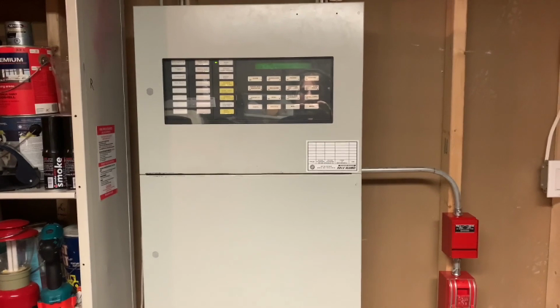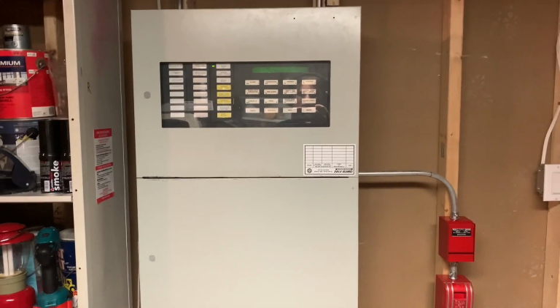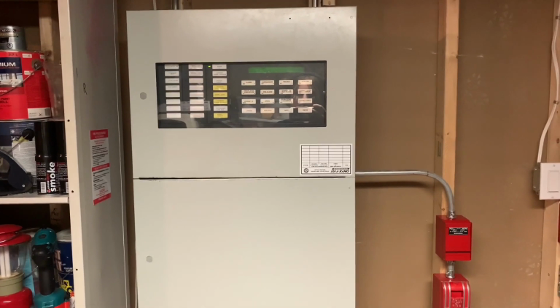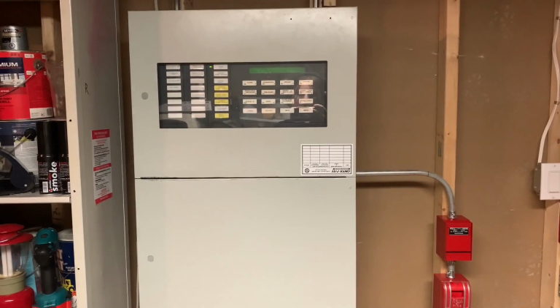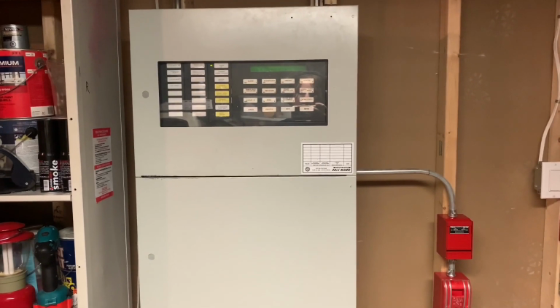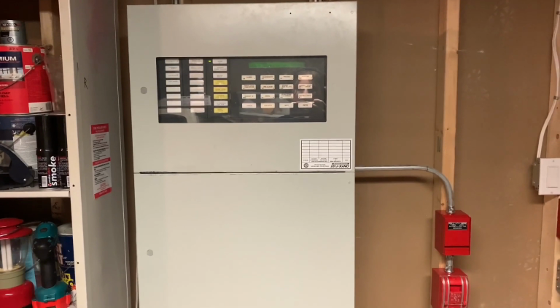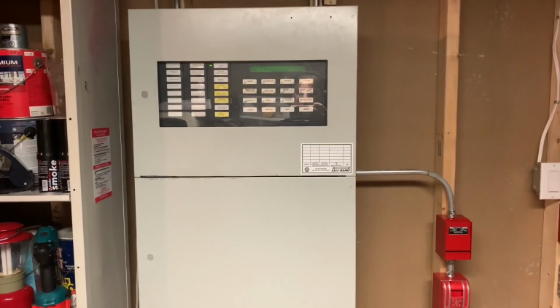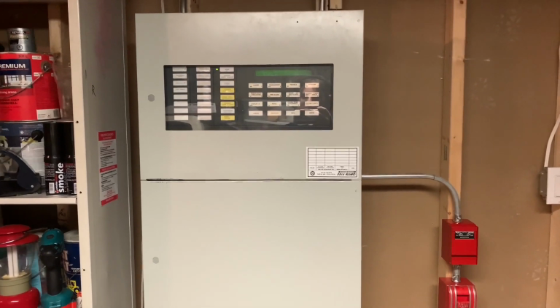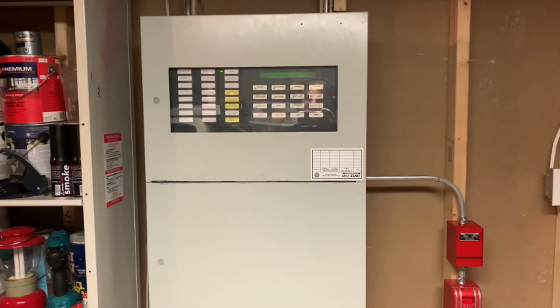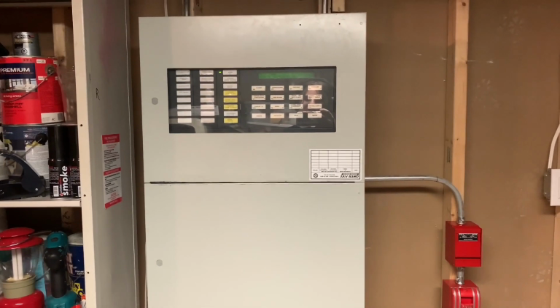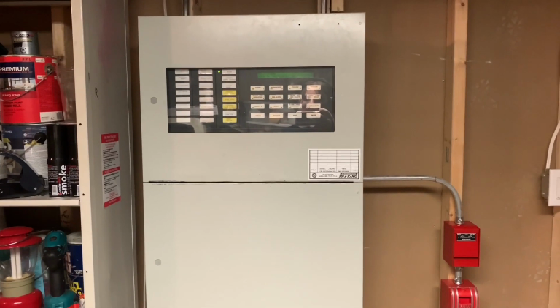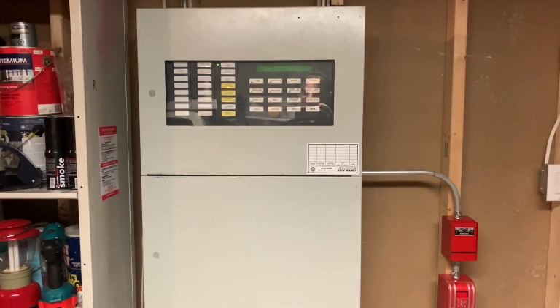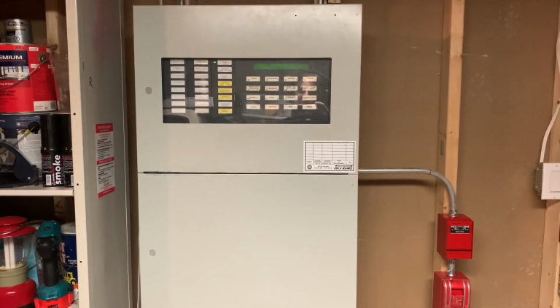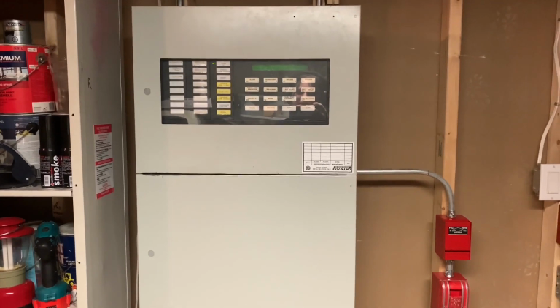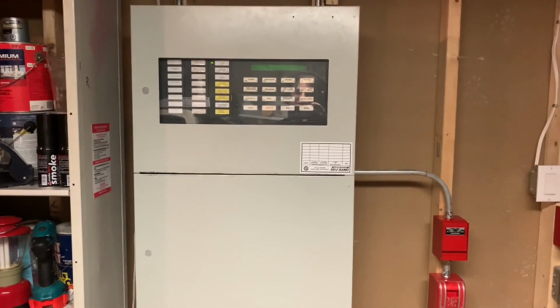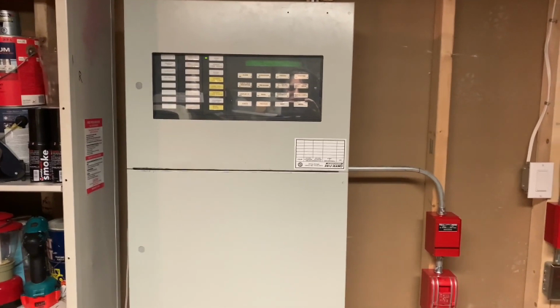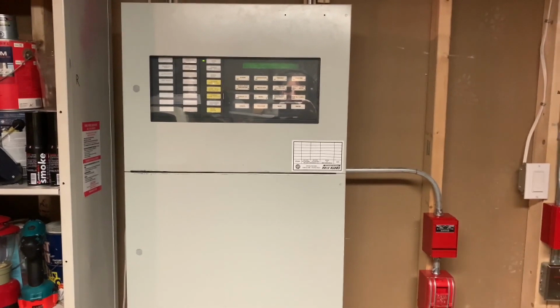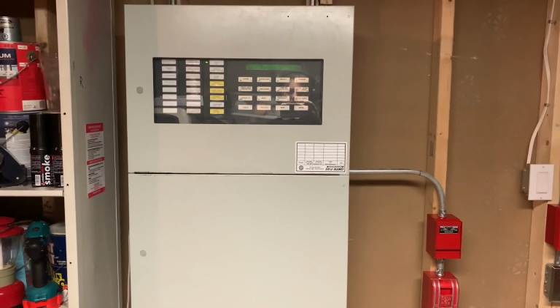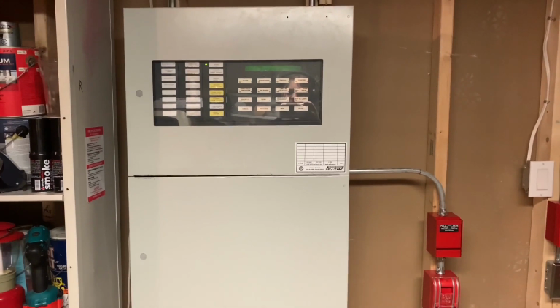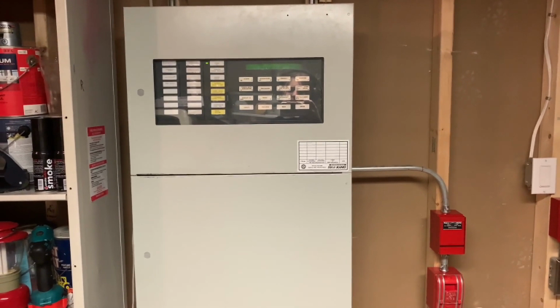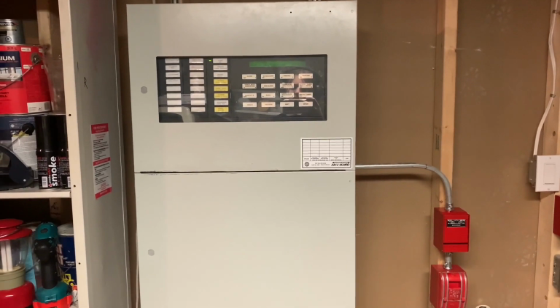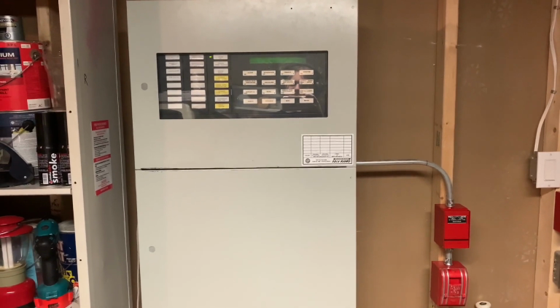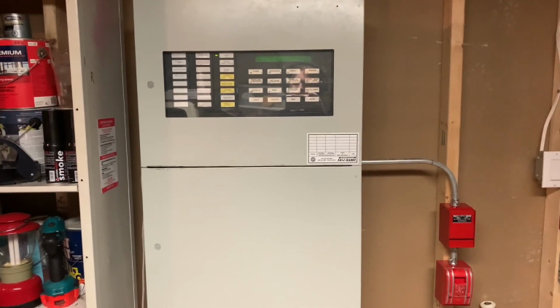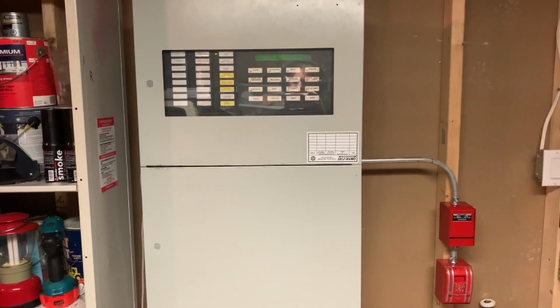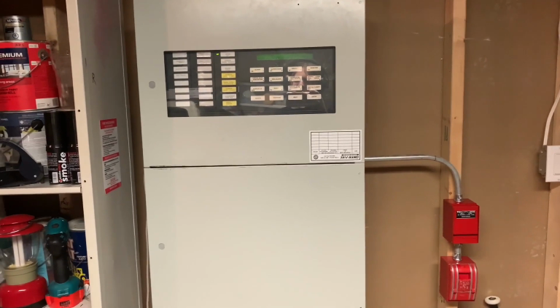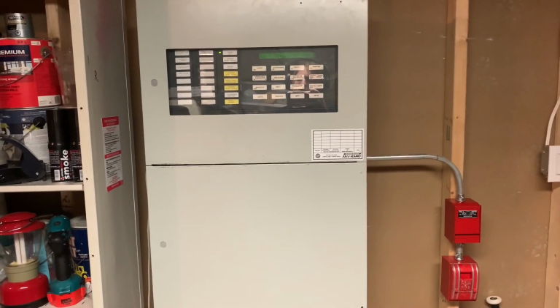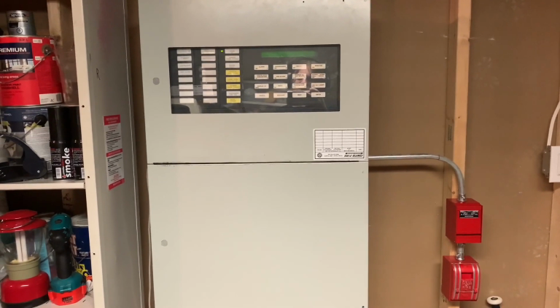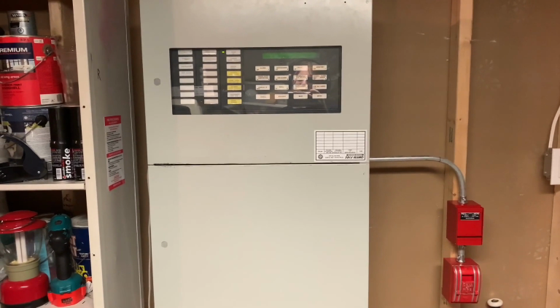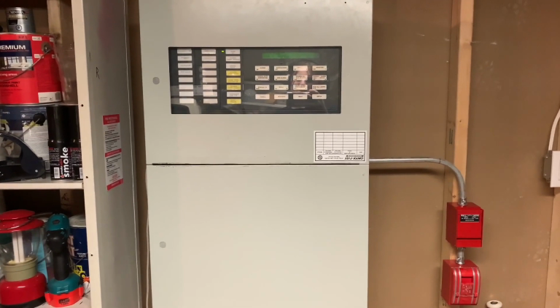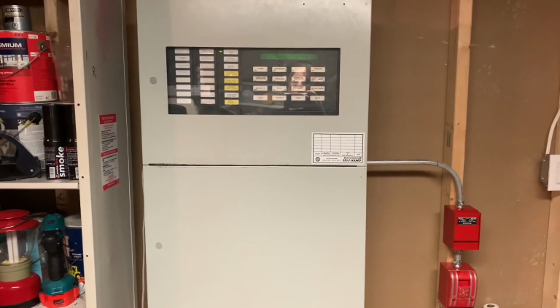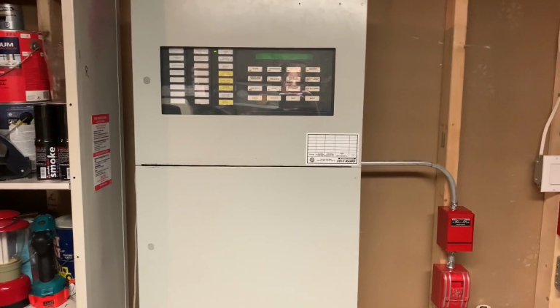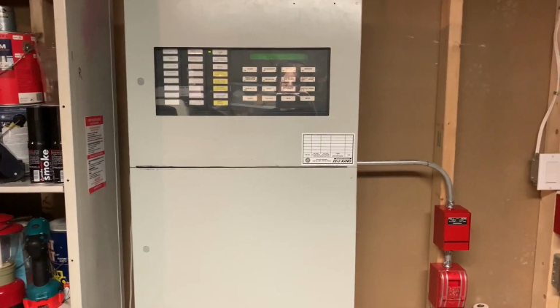Hey everyone, how's it going? I'm CJ9999 and welcome to a test of my Edwards ESA 2000.